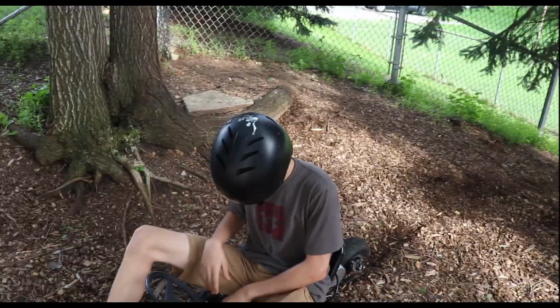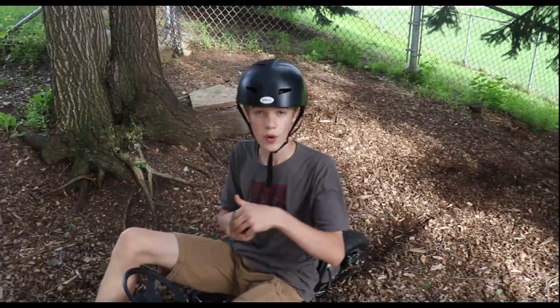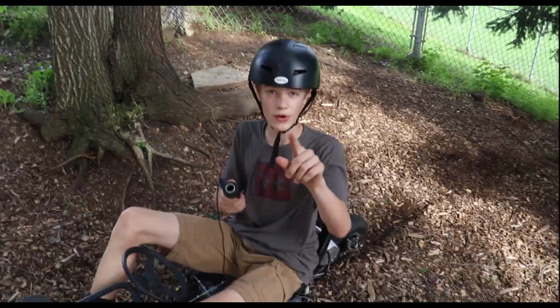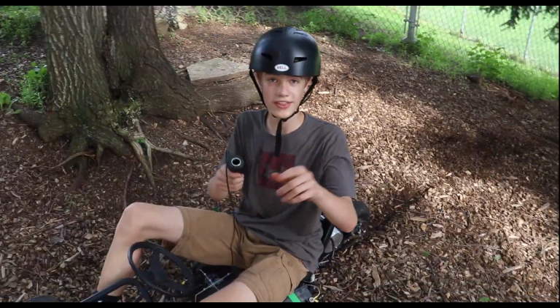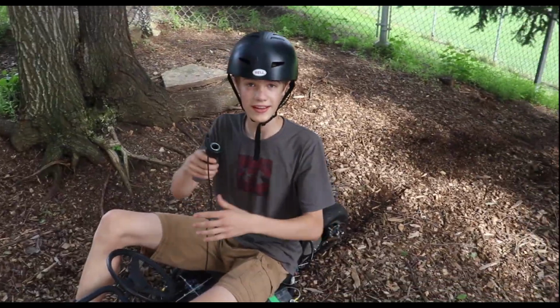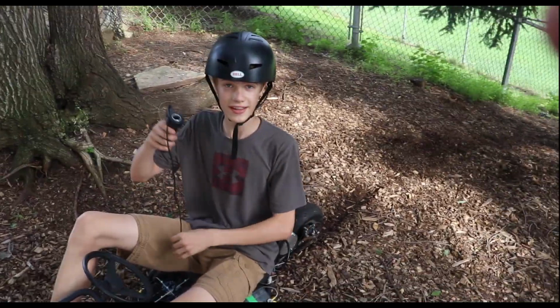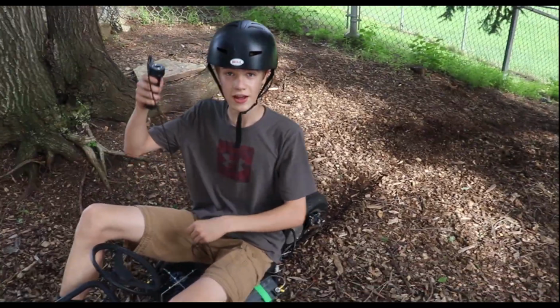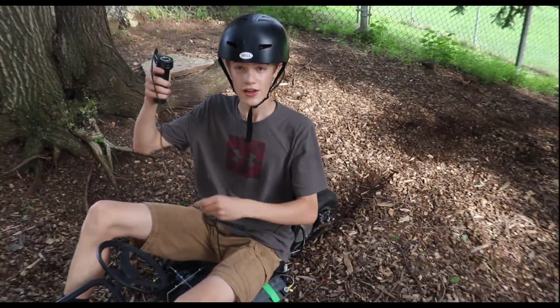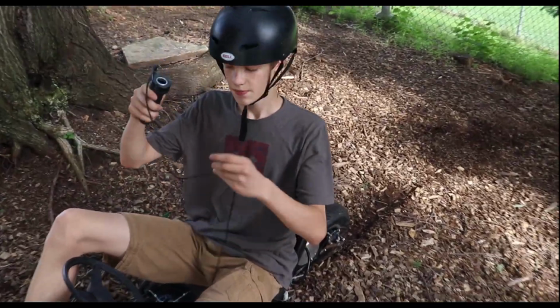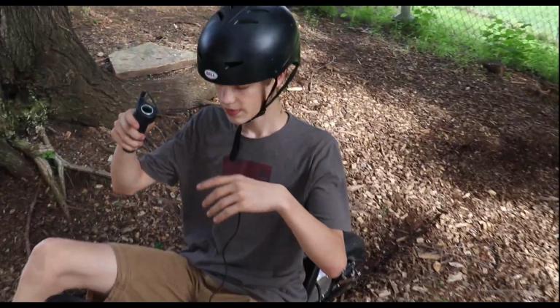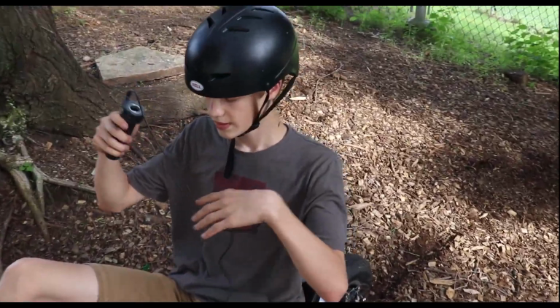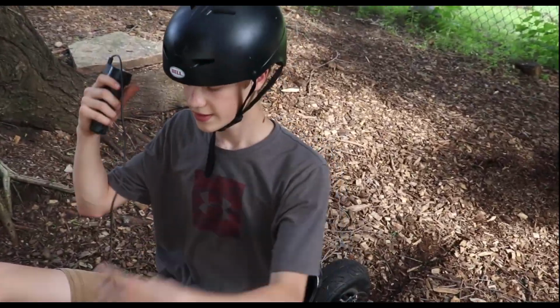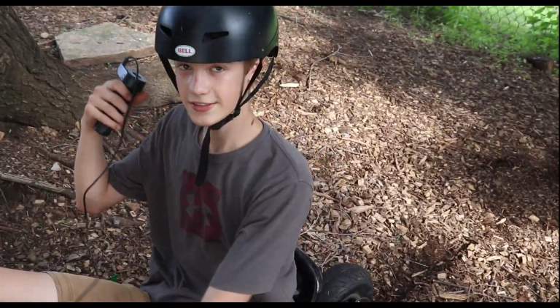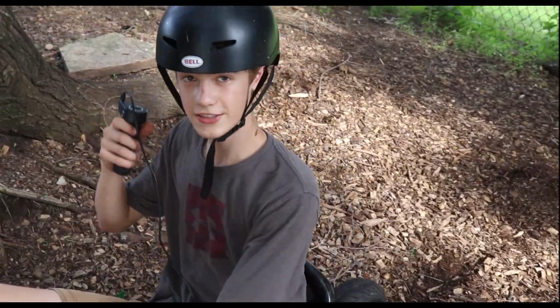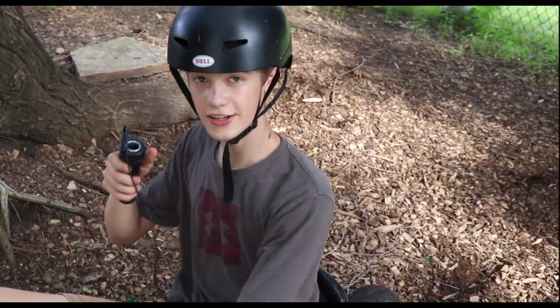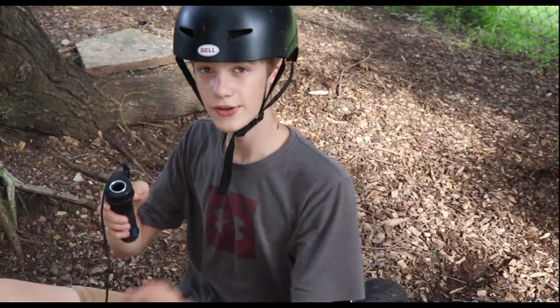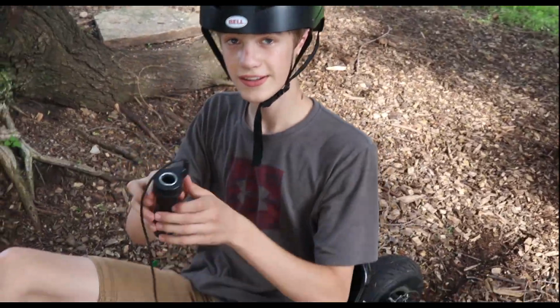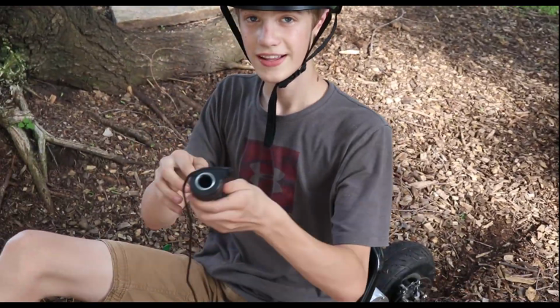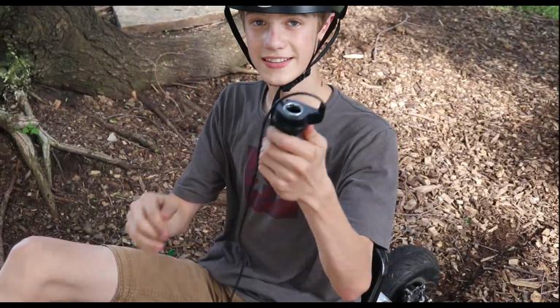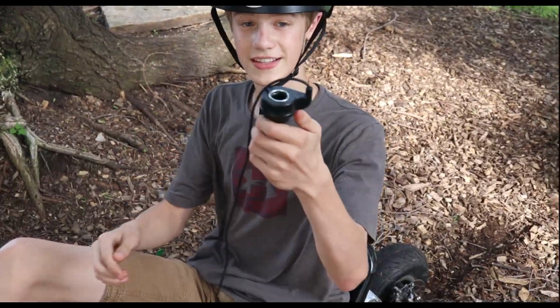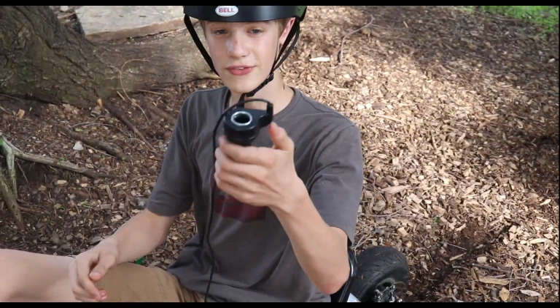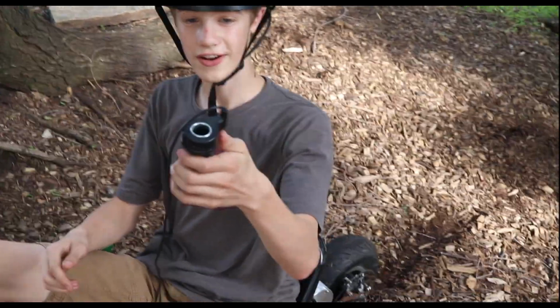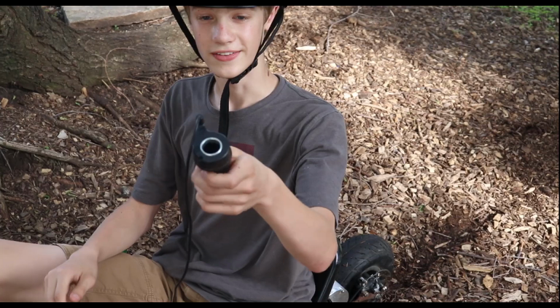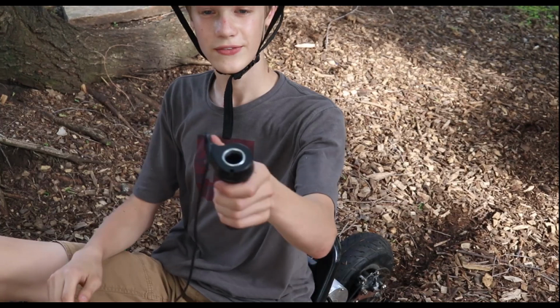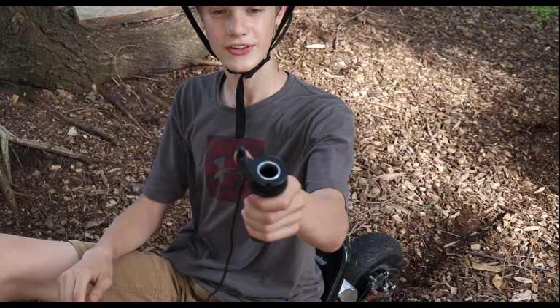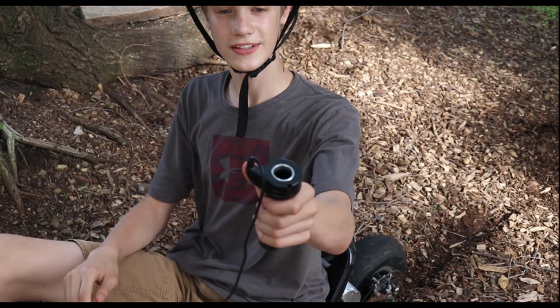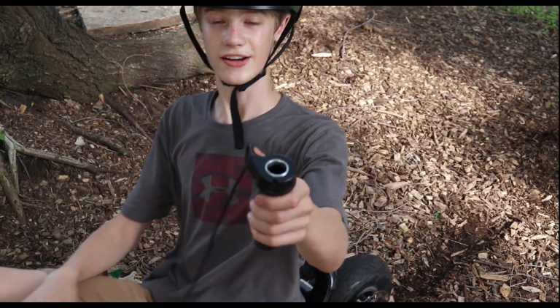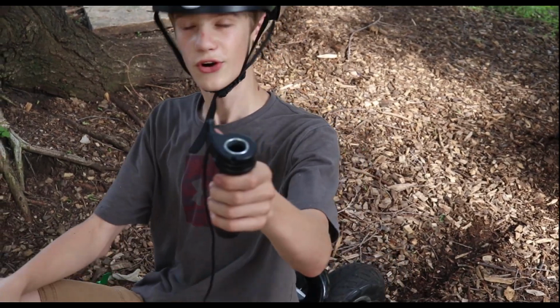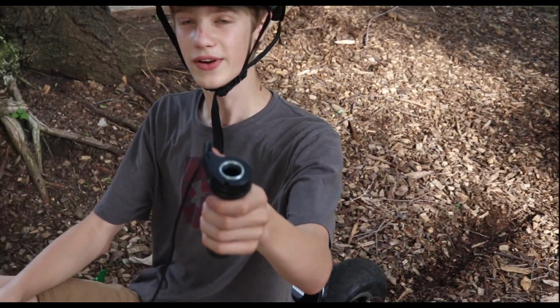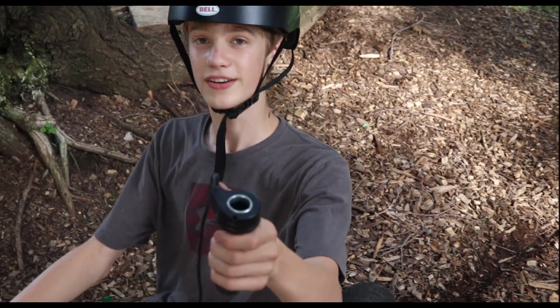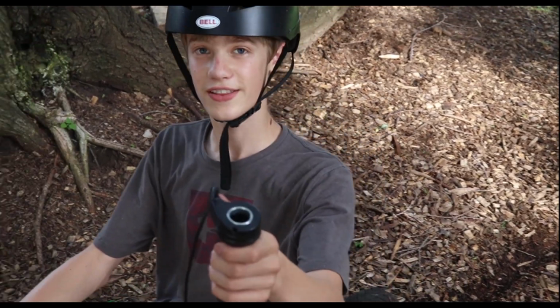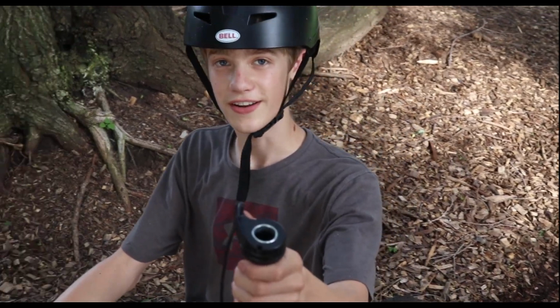One more thing — this is the steering wheel, and this is the throttle. We use it like a four-wheeler throttle.